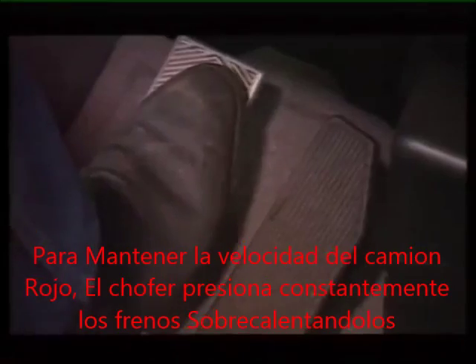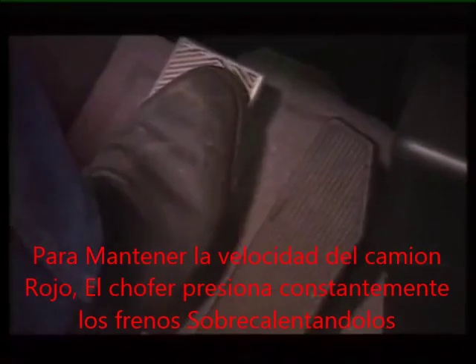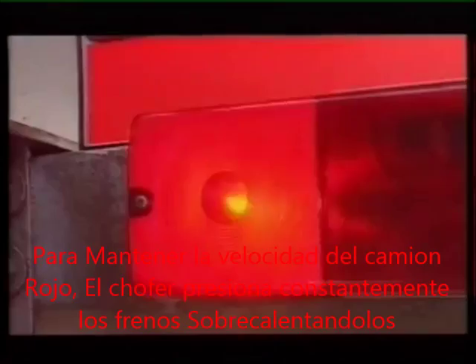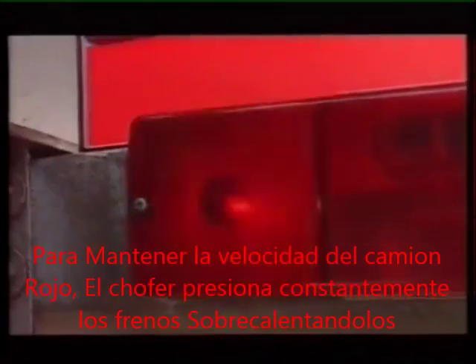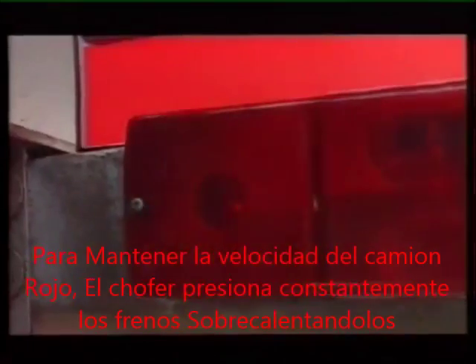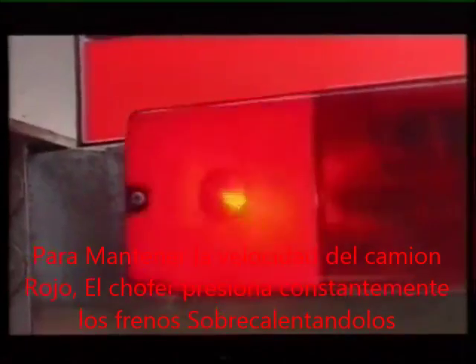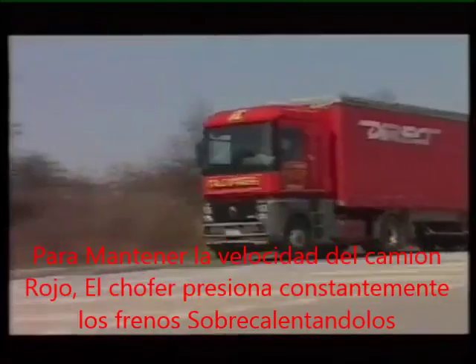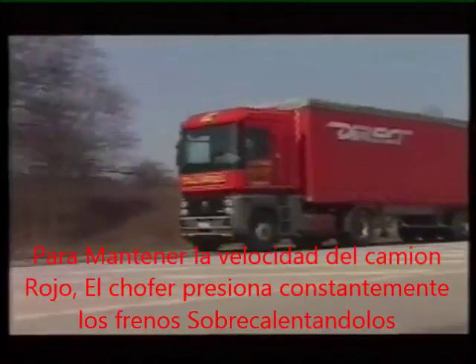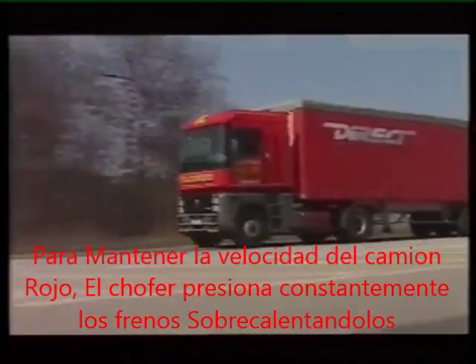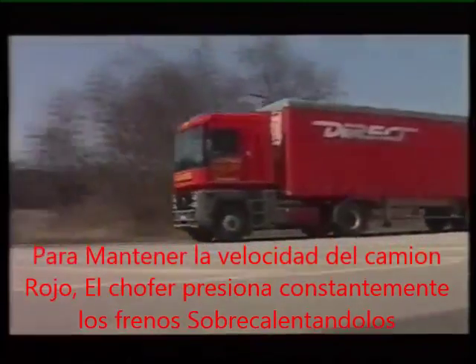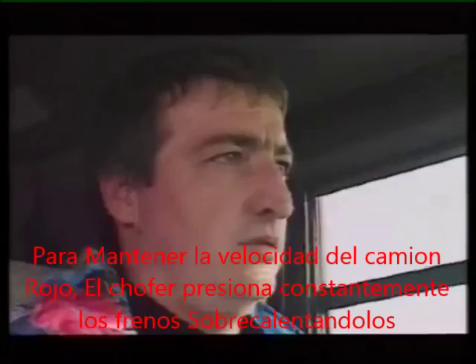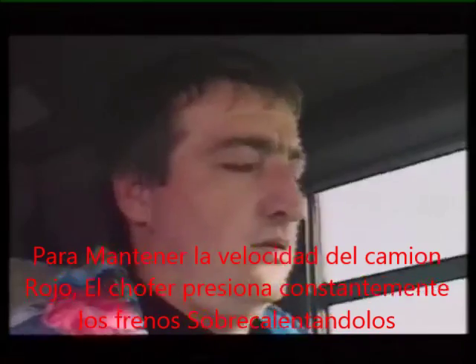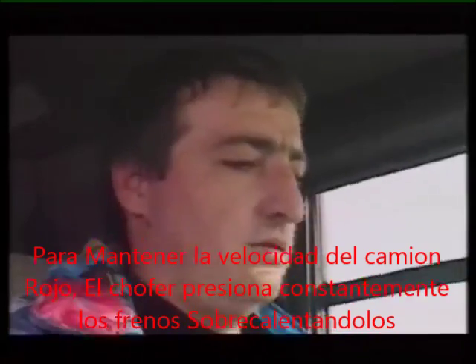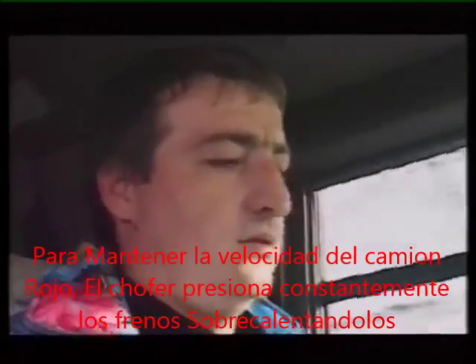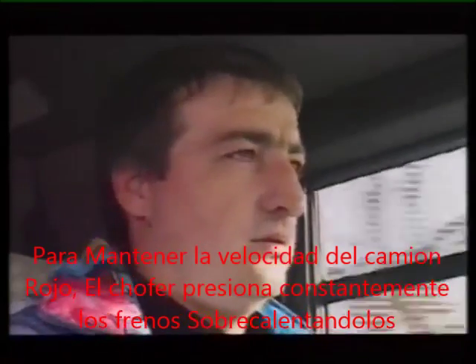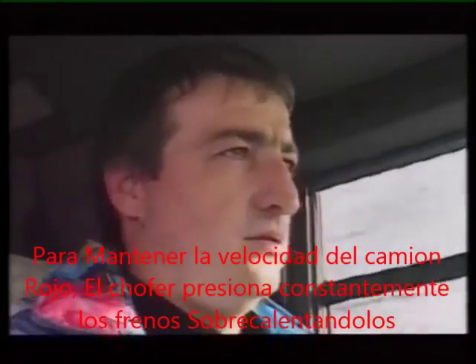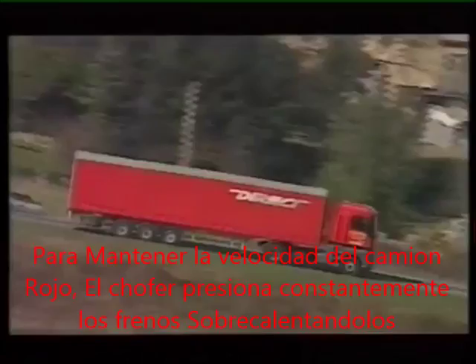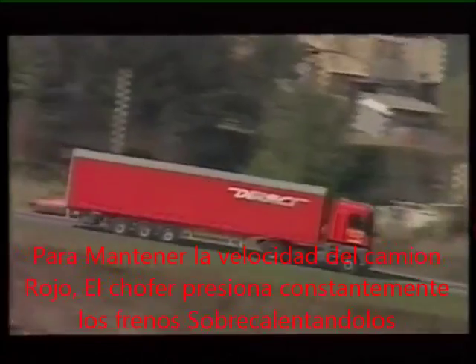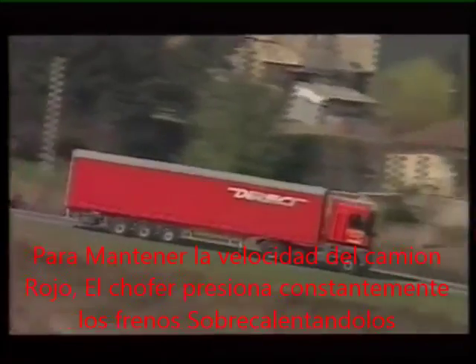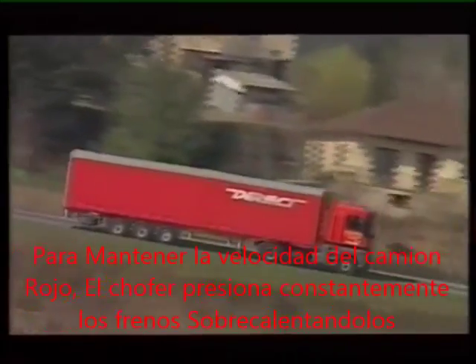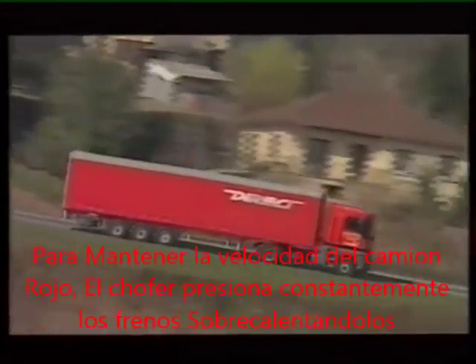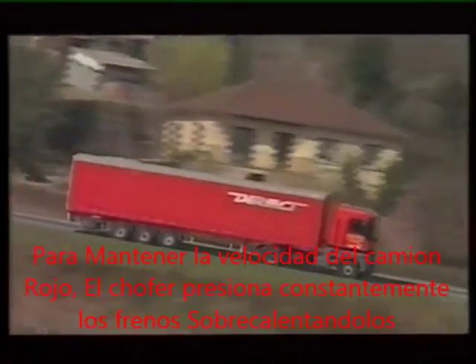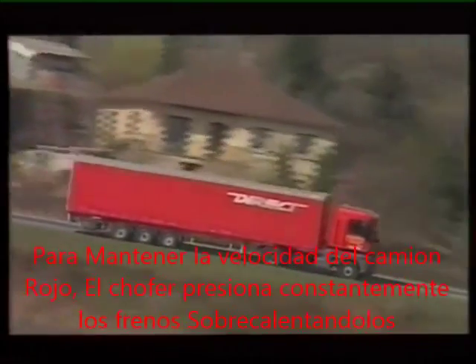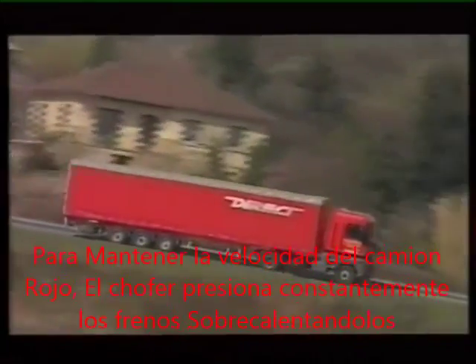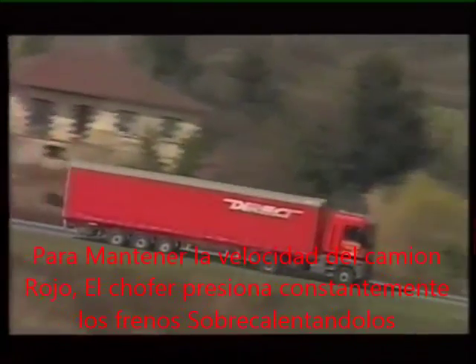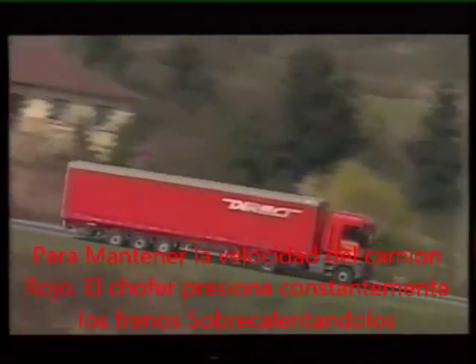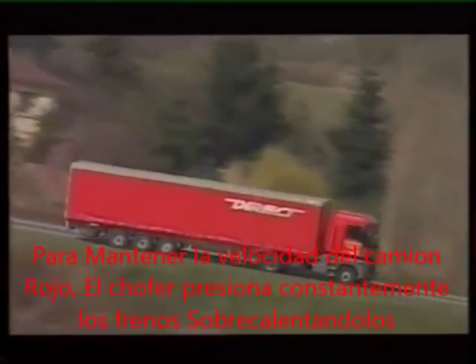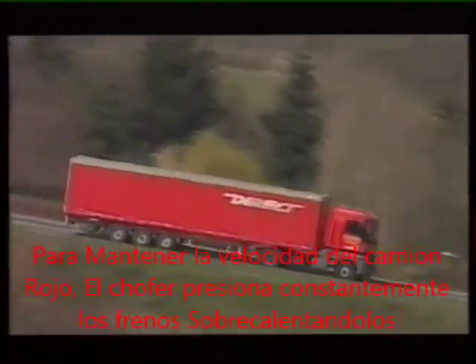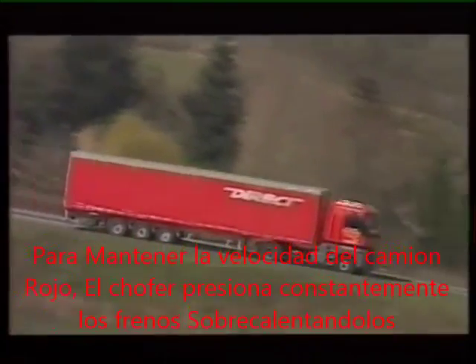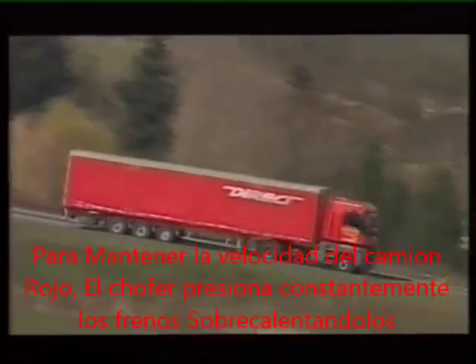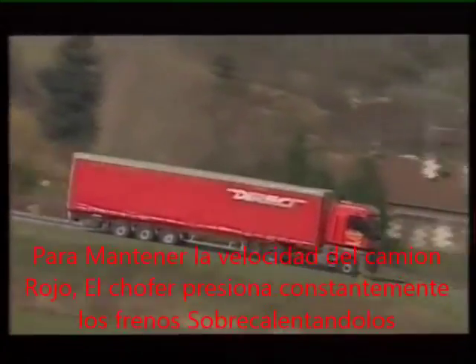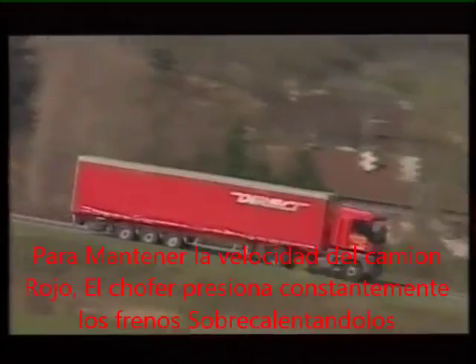To maintain his speed, the driver of the red rig, without a retarder, has to use his brakes a lot, which overheats them.